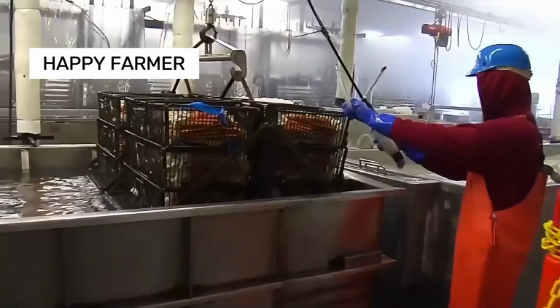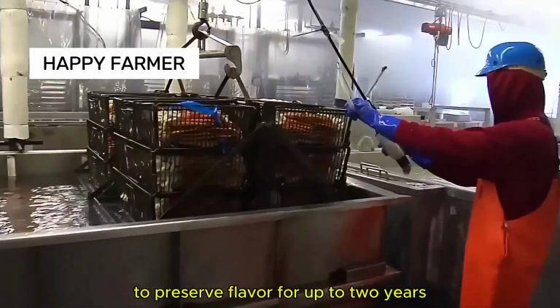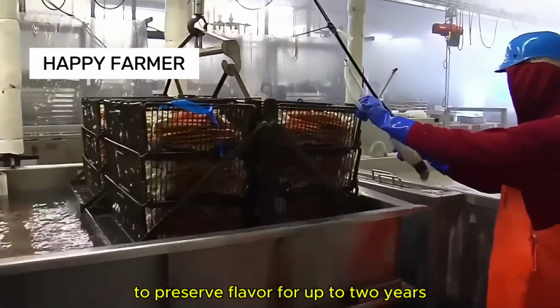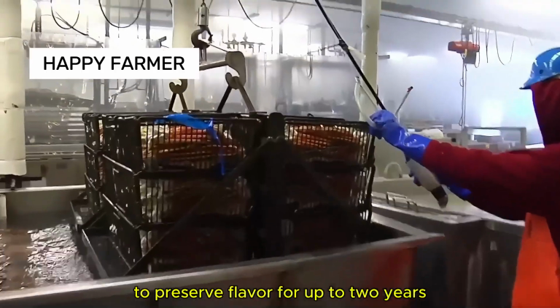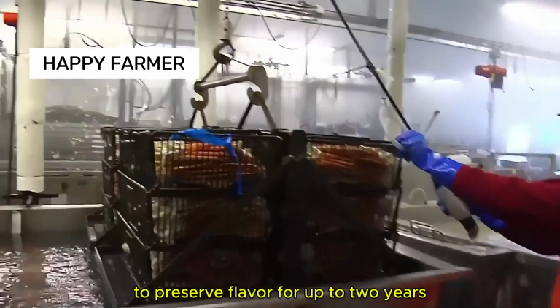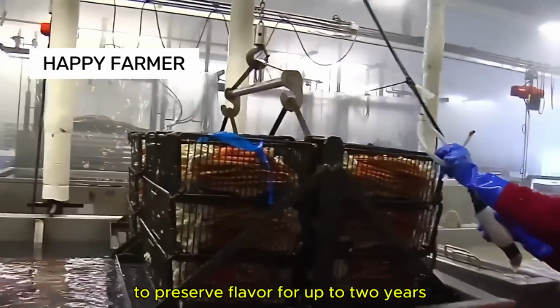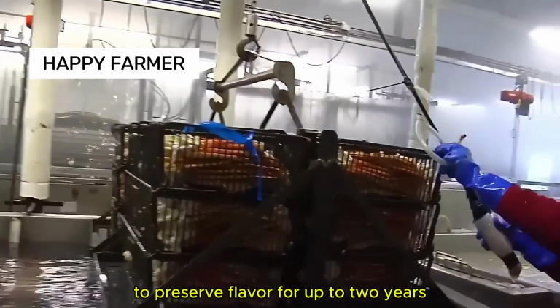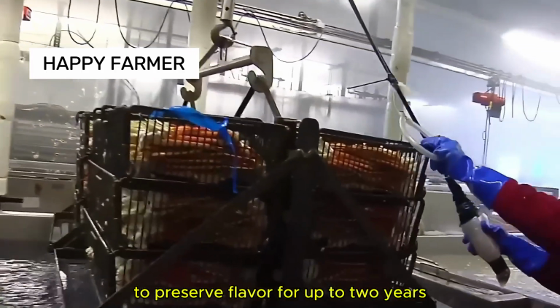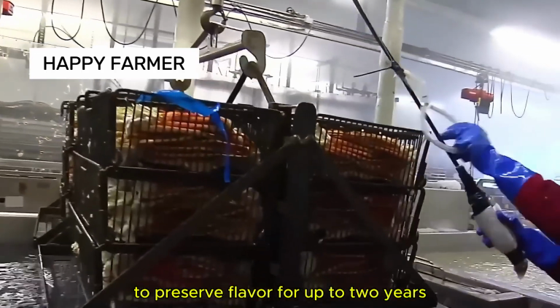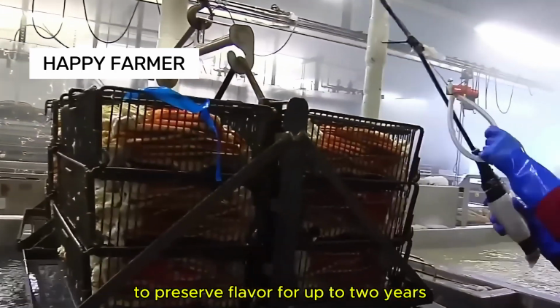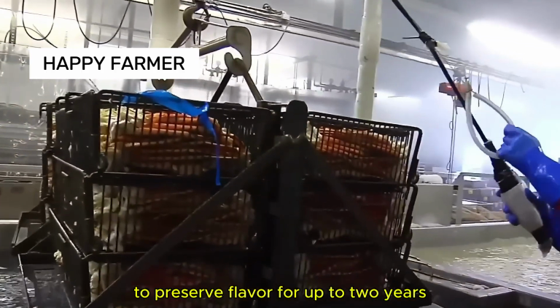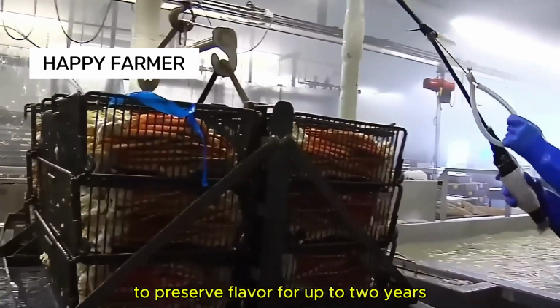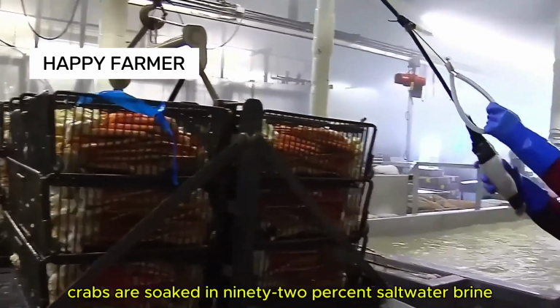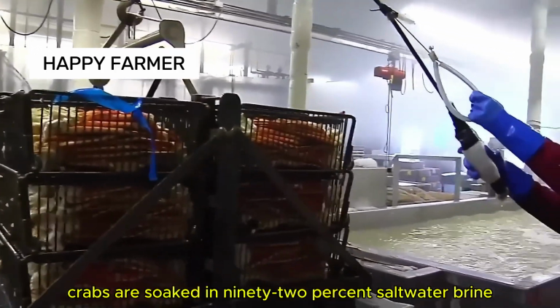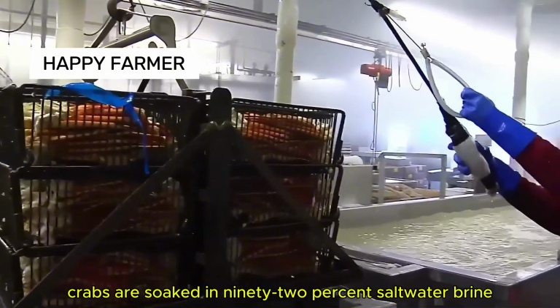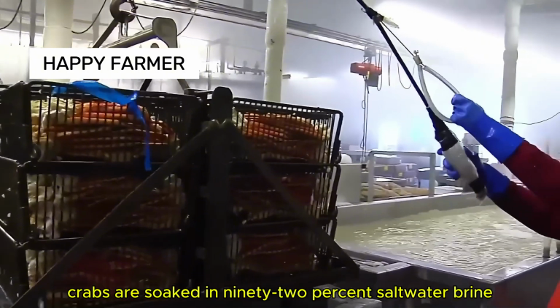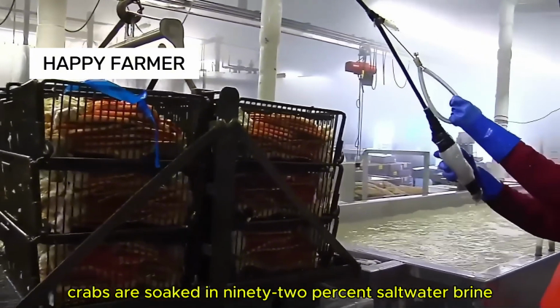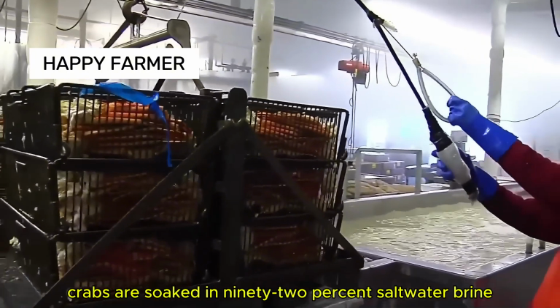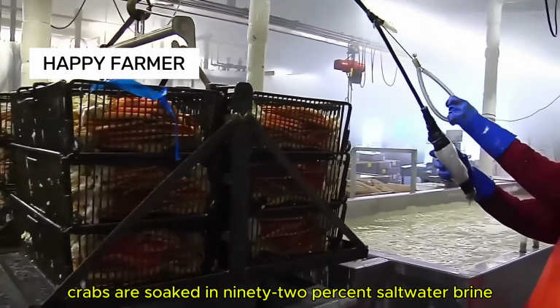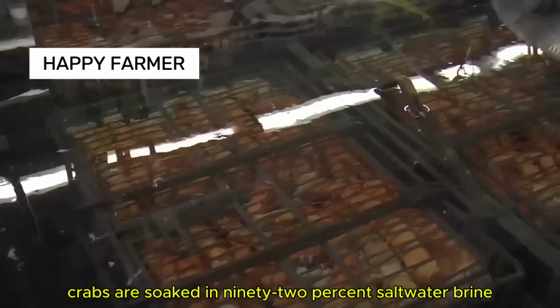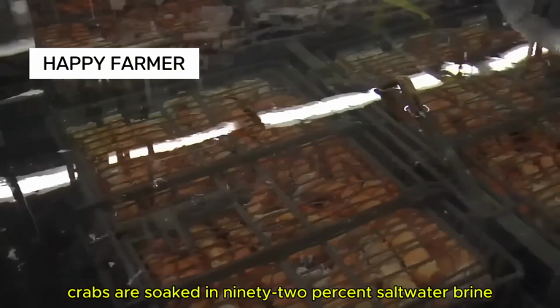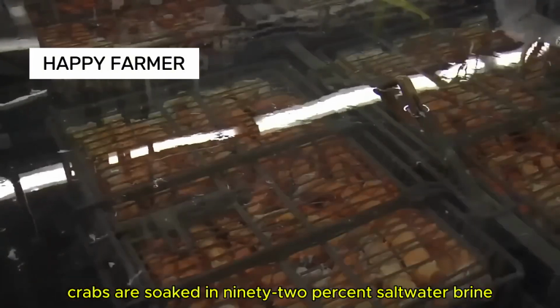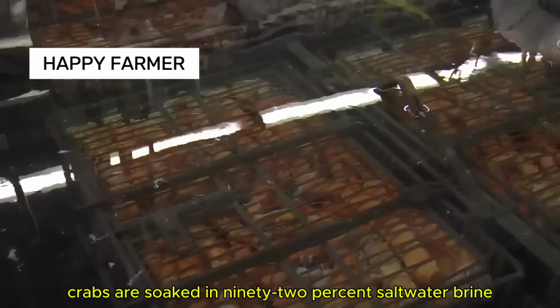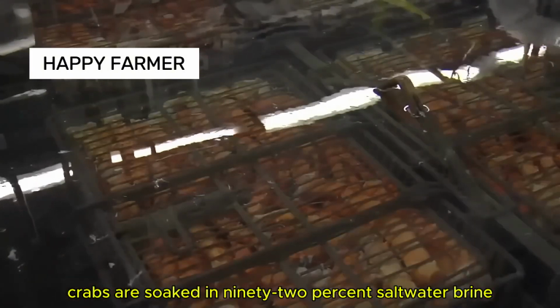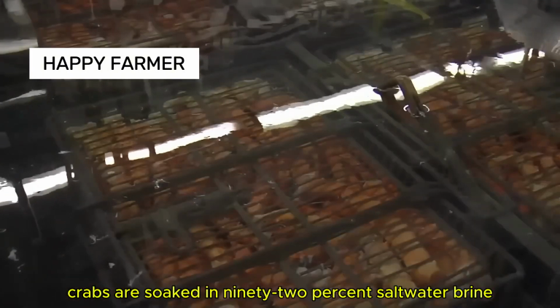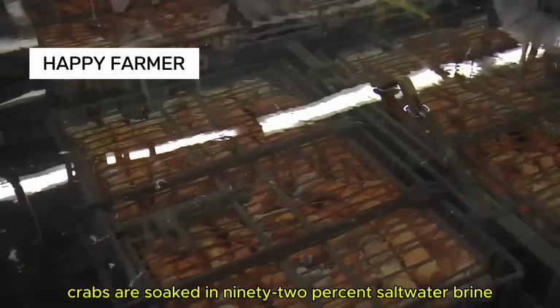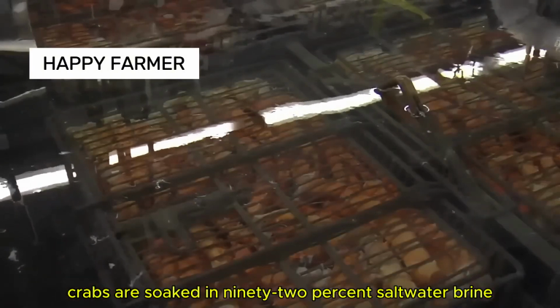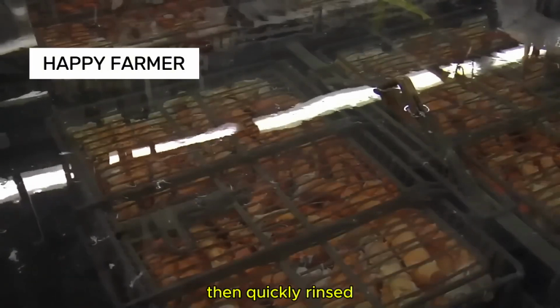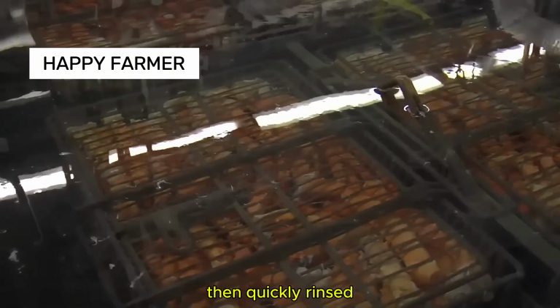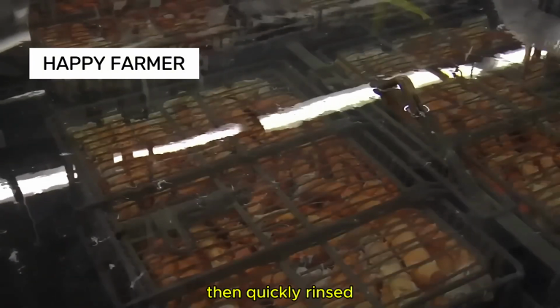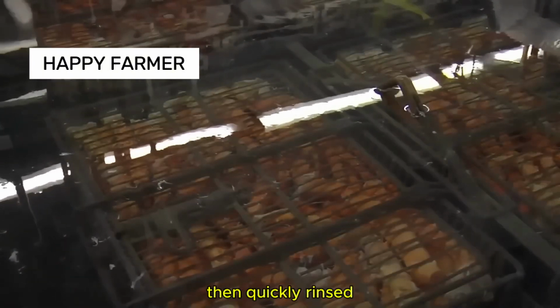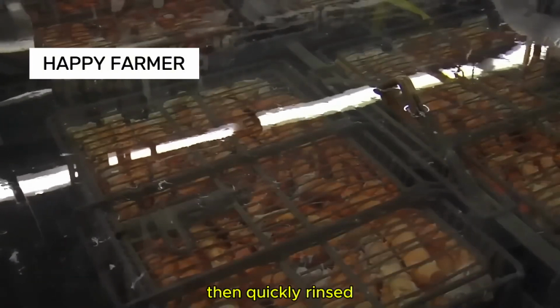To preserve flavor for up to two years, crabs are soaked in 92% saltwater brine, then quickly rinsed.